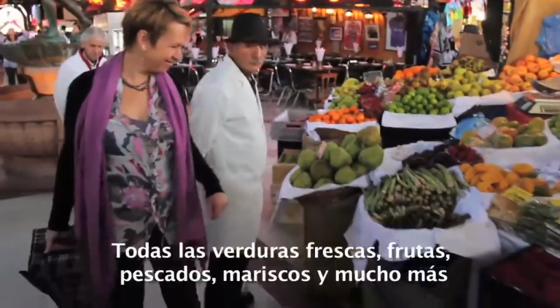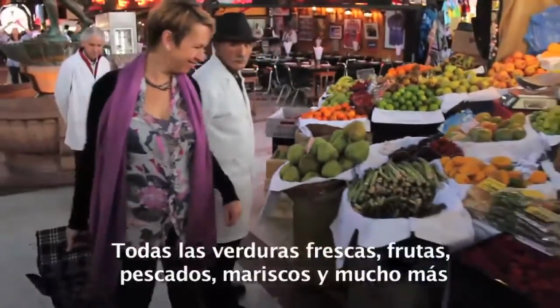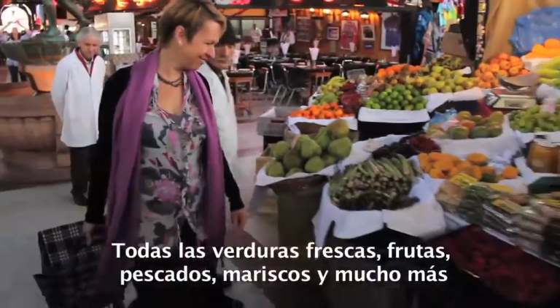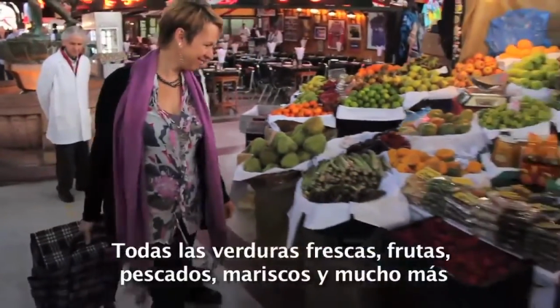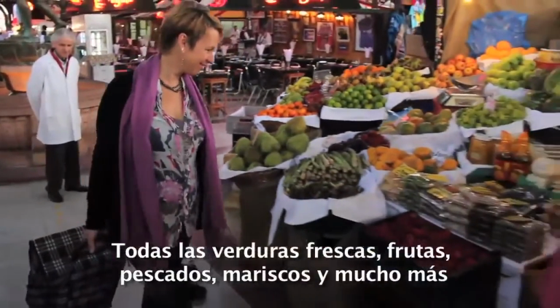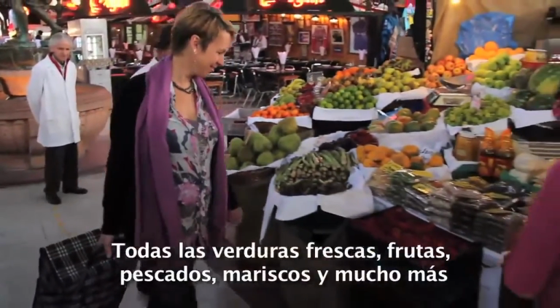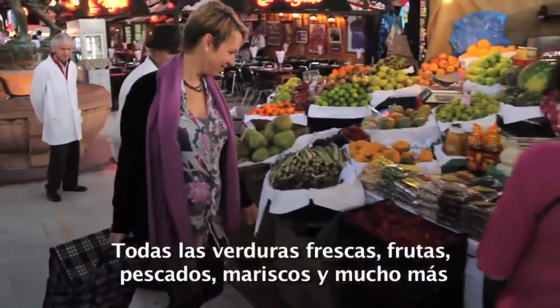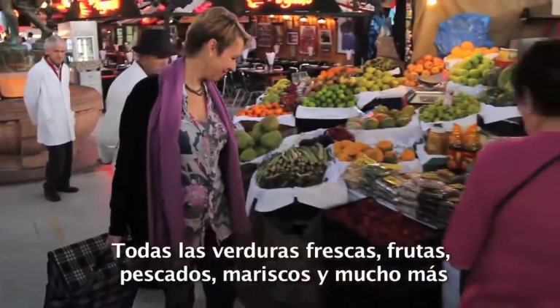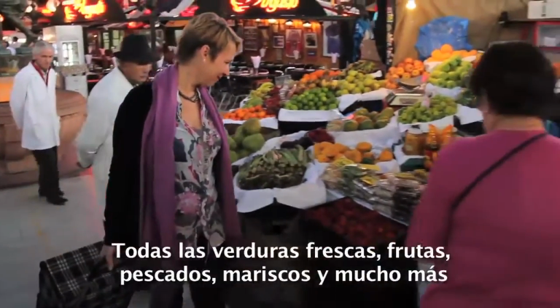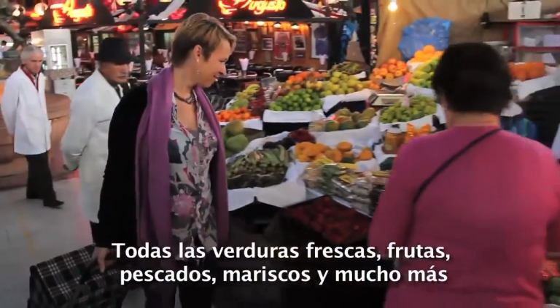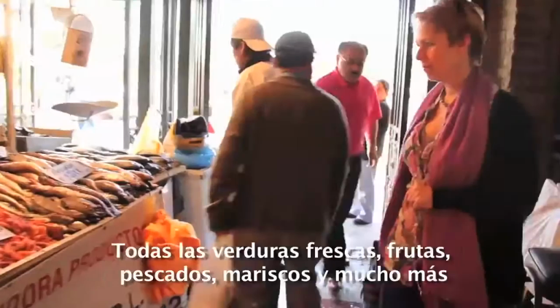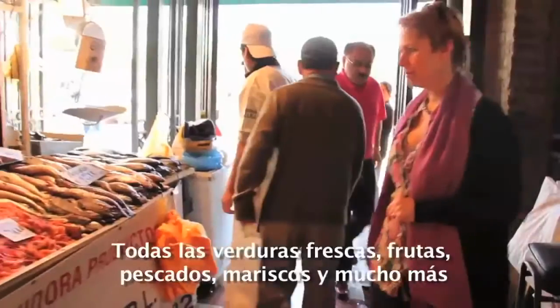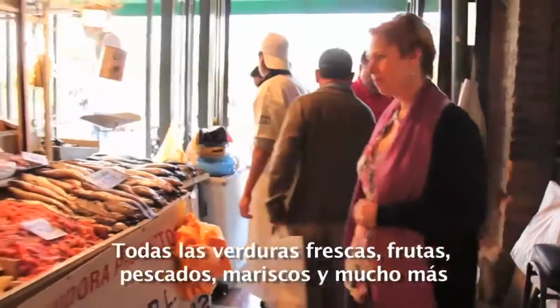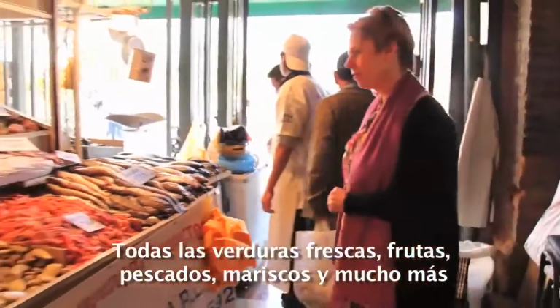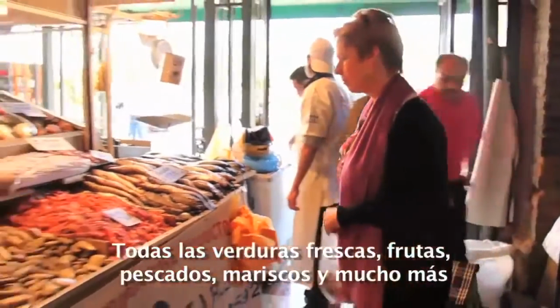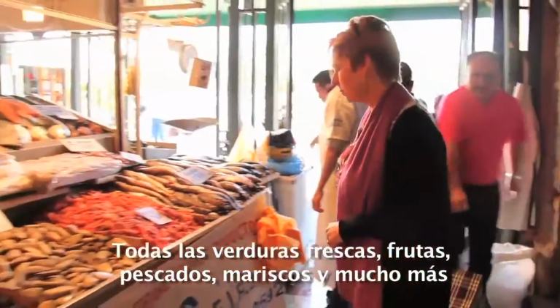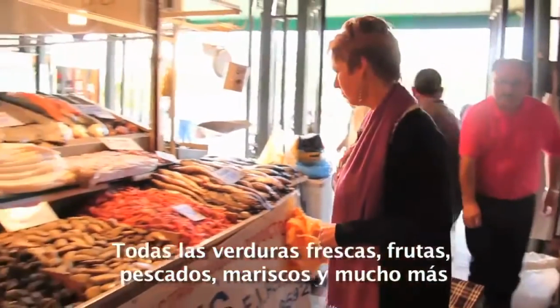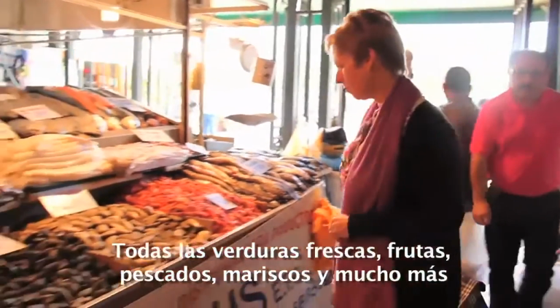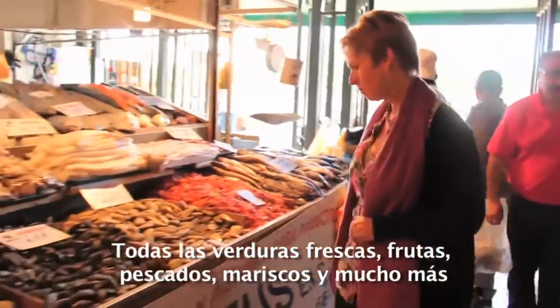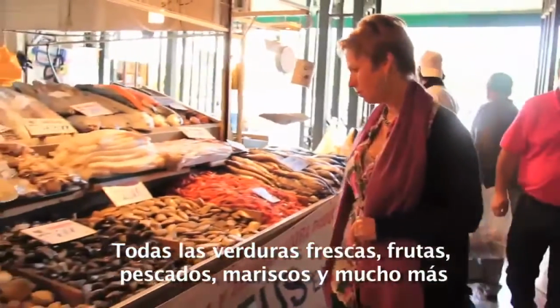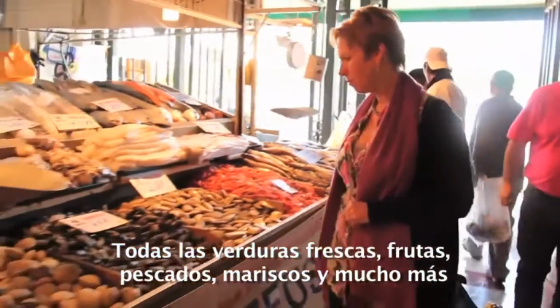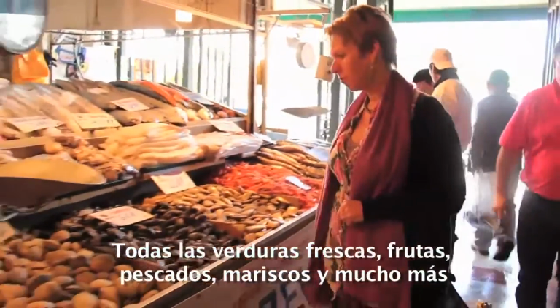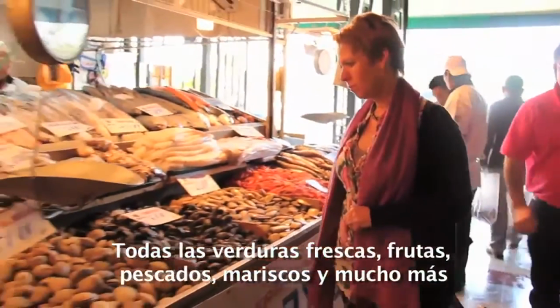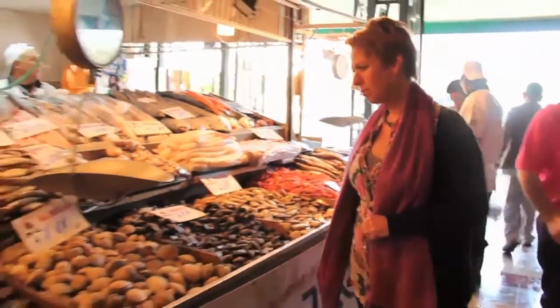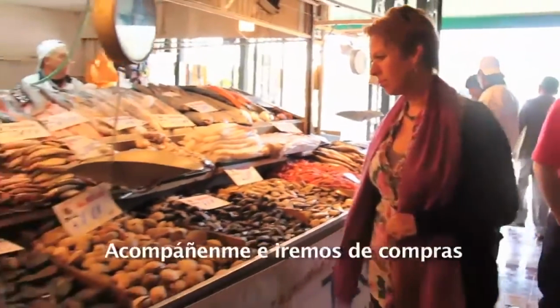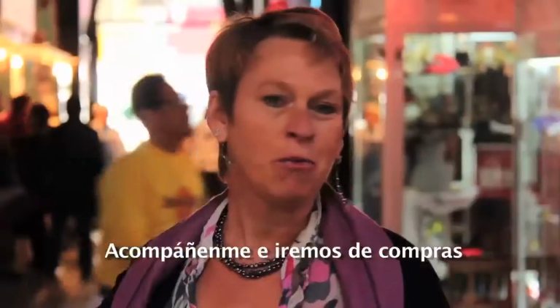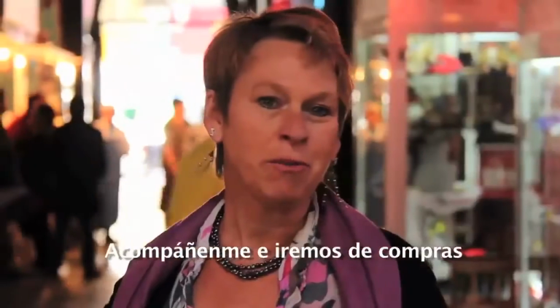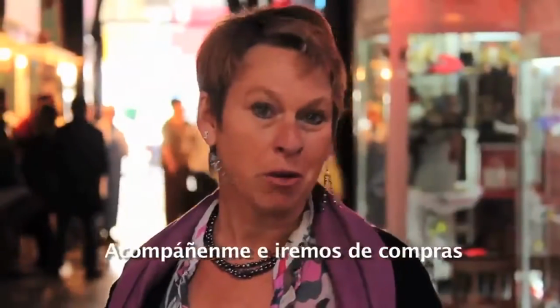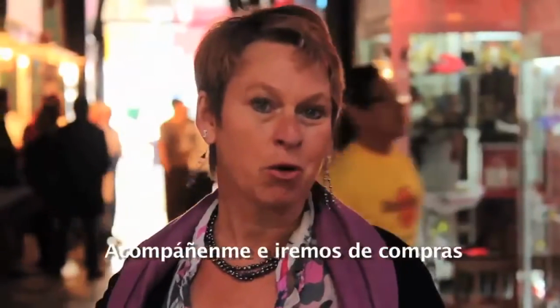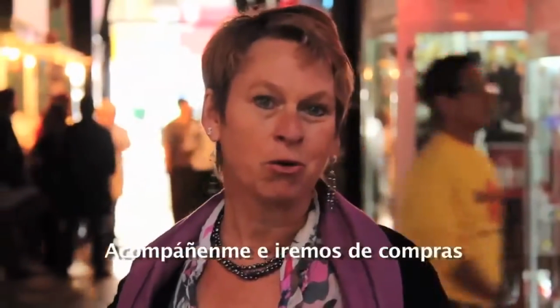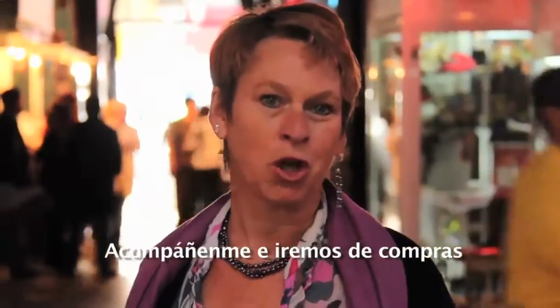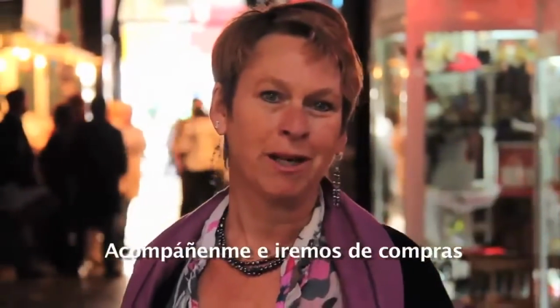All the fresh vegetables, the fruits, the fish, seafood — you name it, you find it here. So come with me and we go shopping.